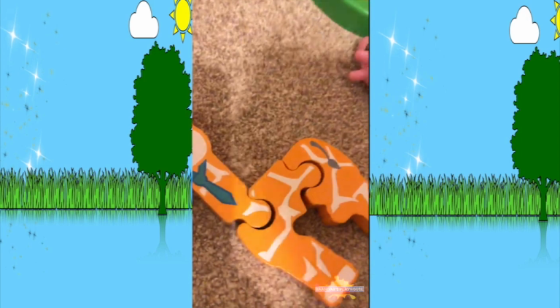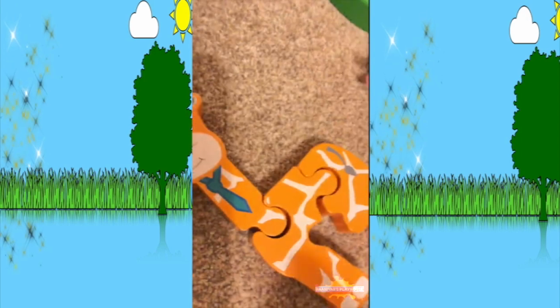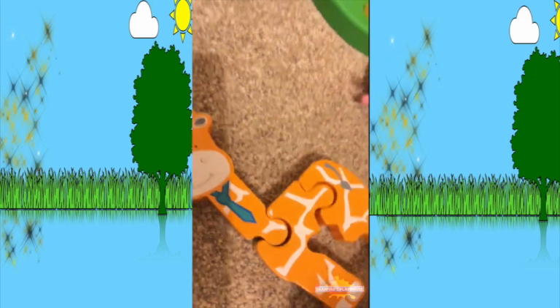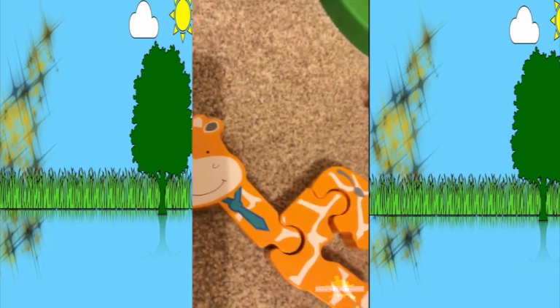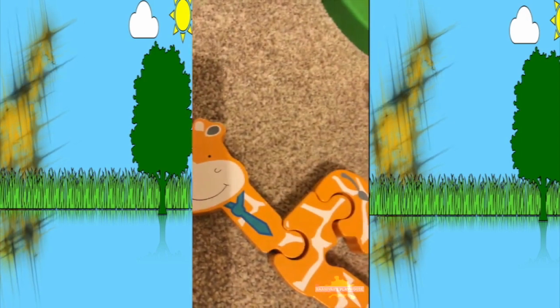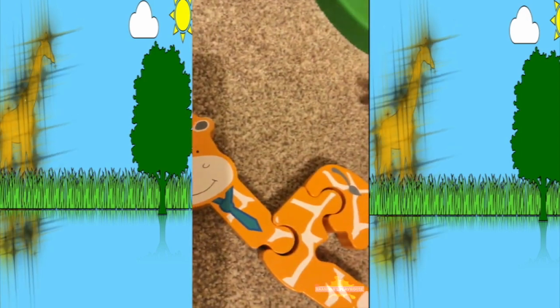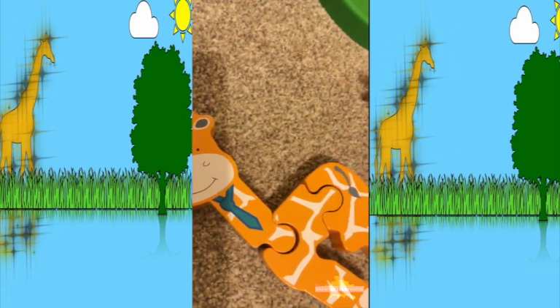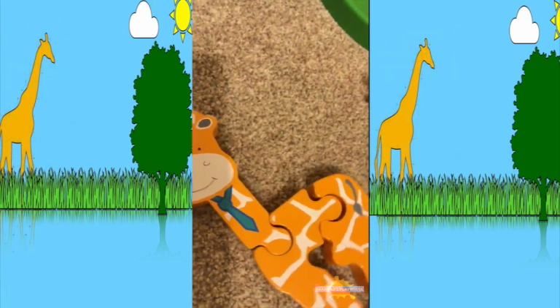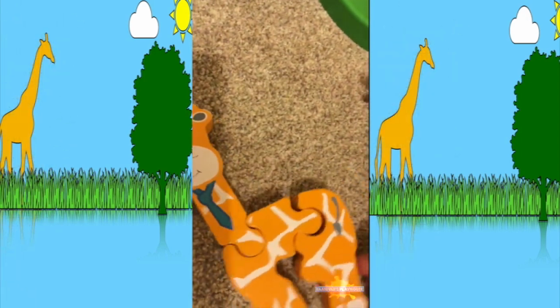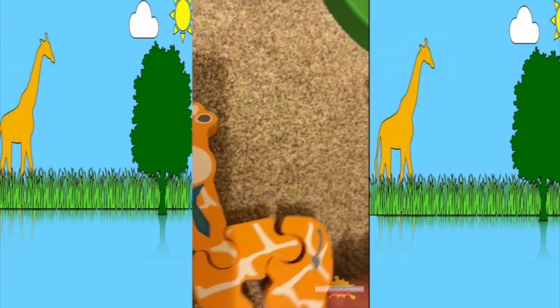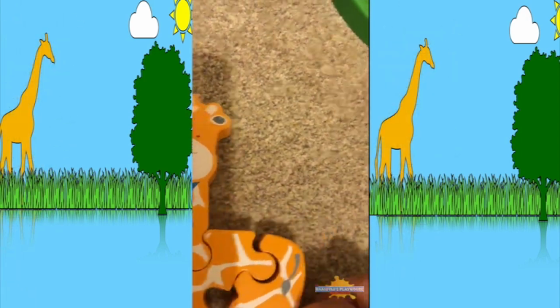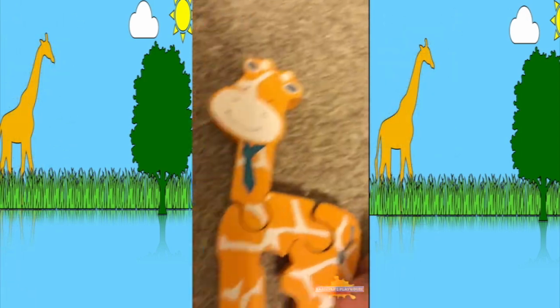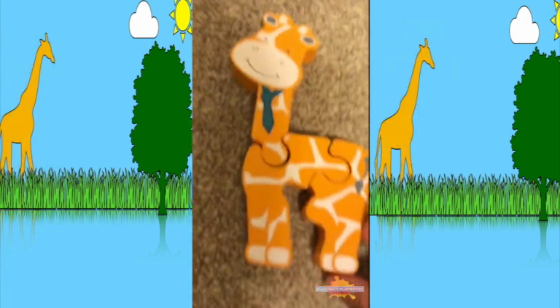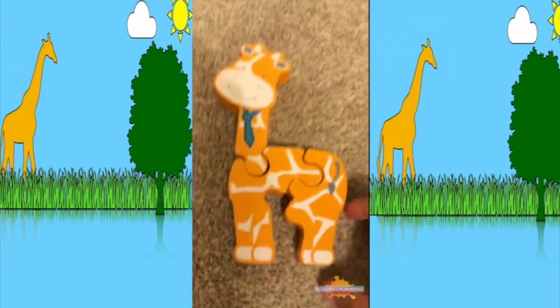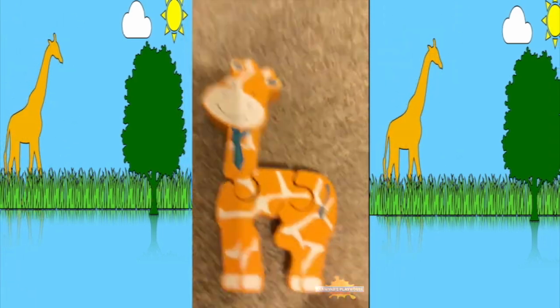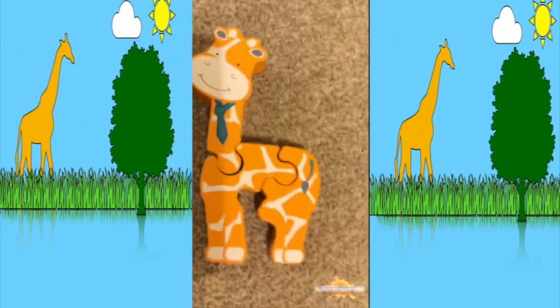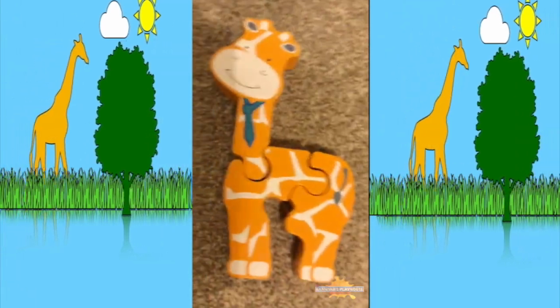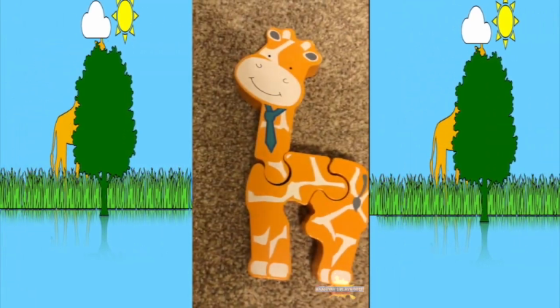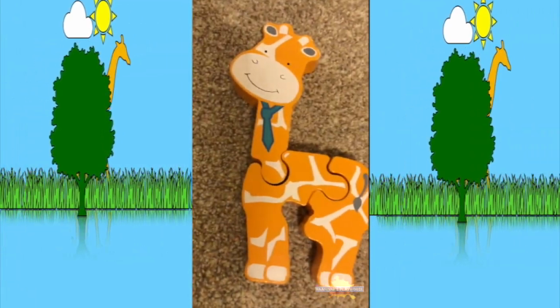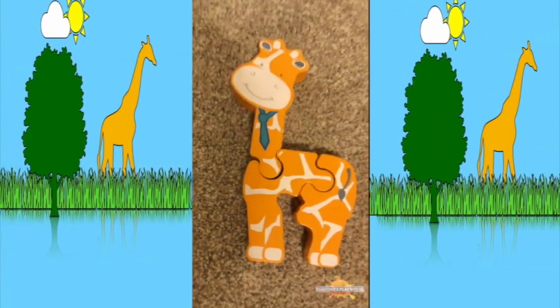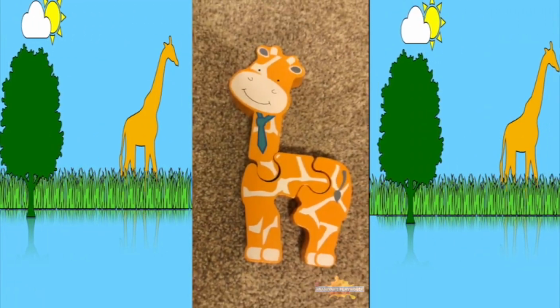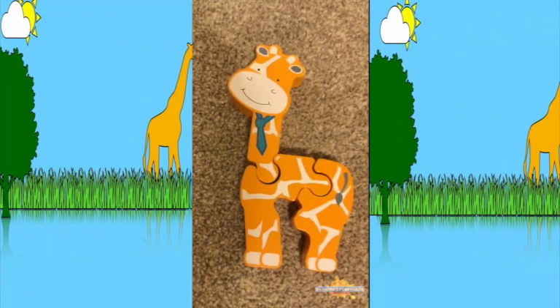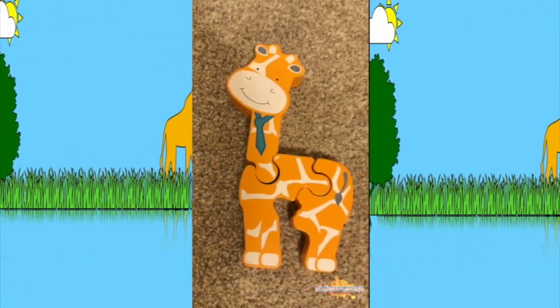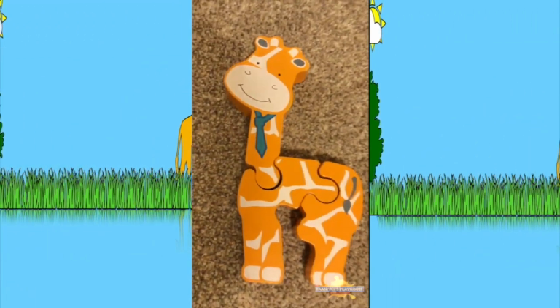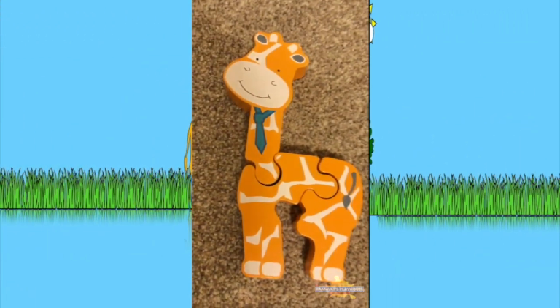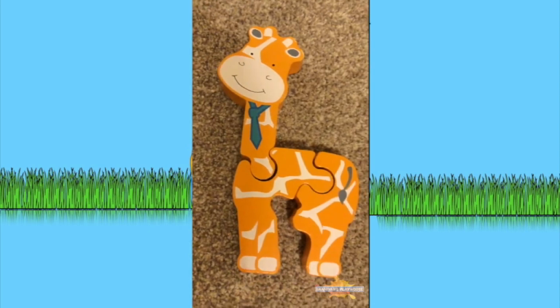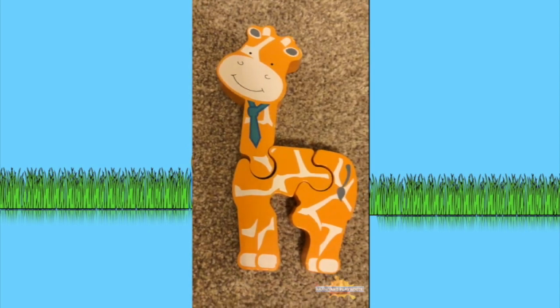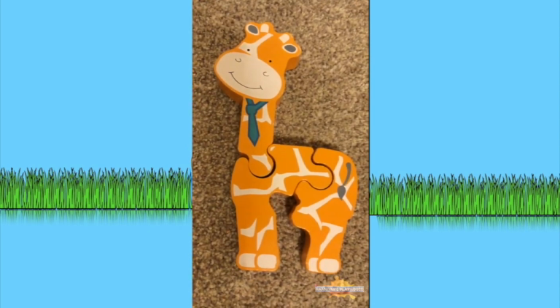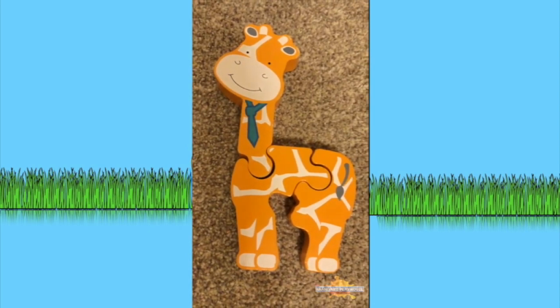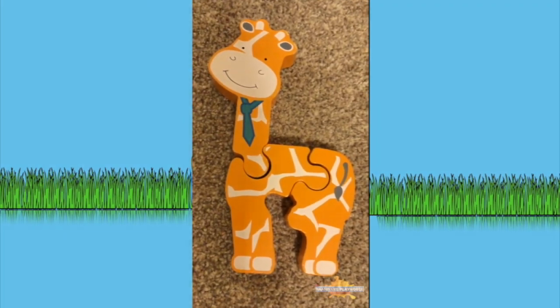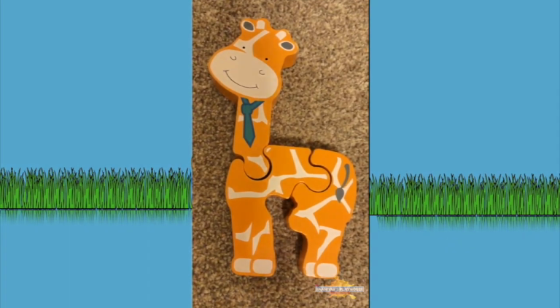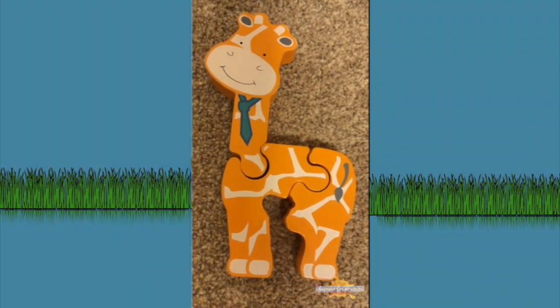There. Look — woohoo! We built a giraffe, and he looks amazing.